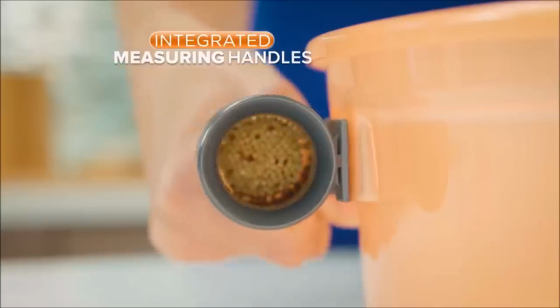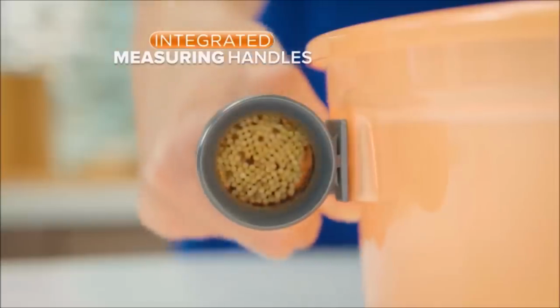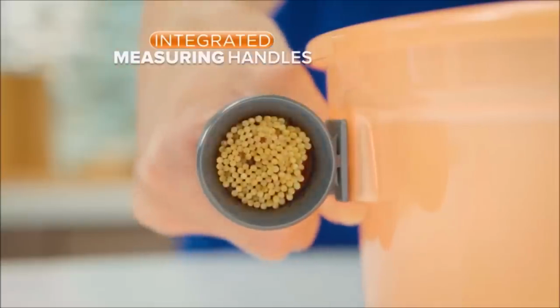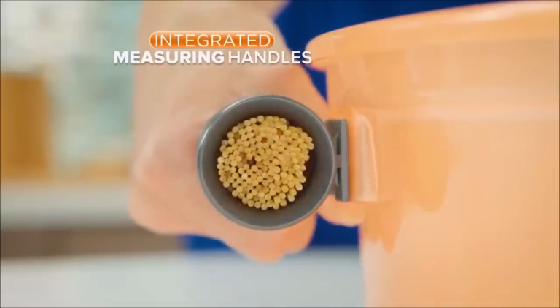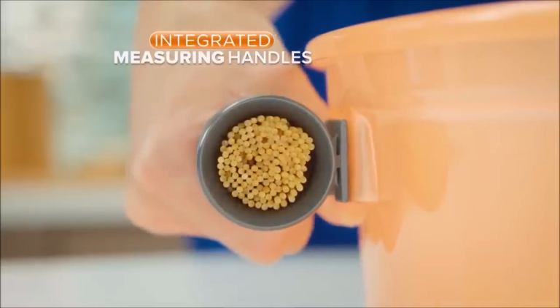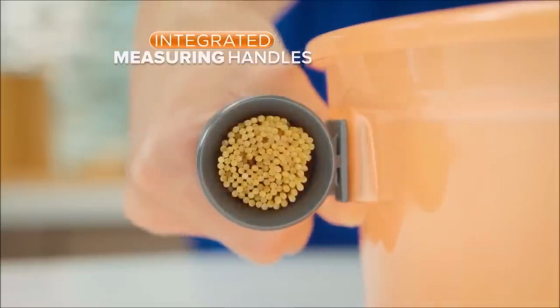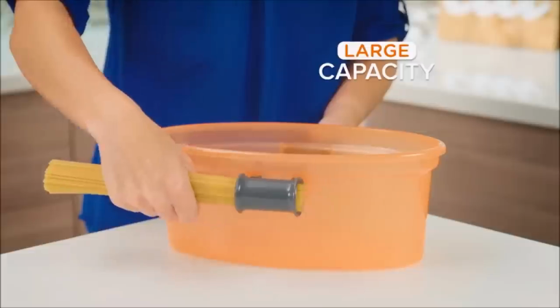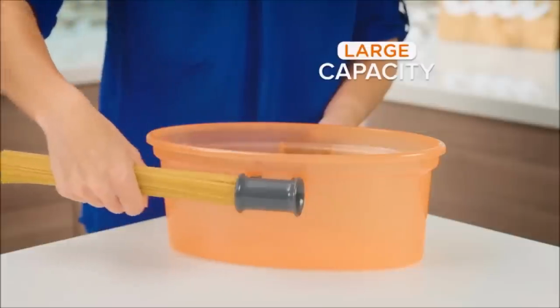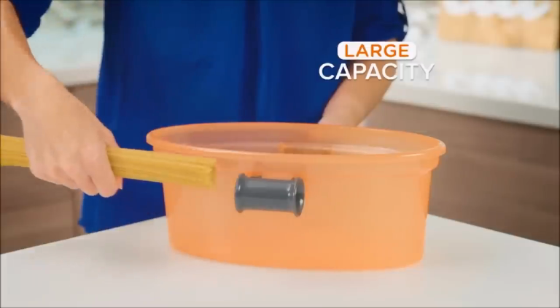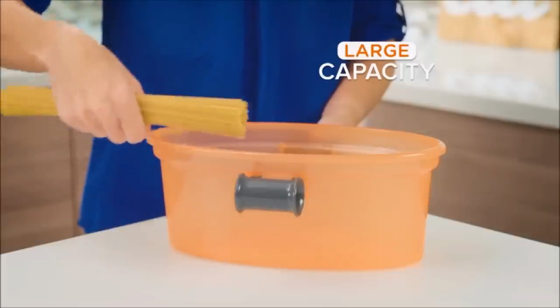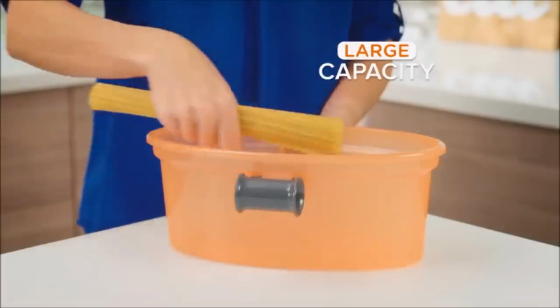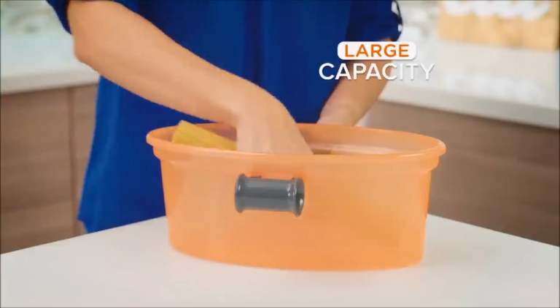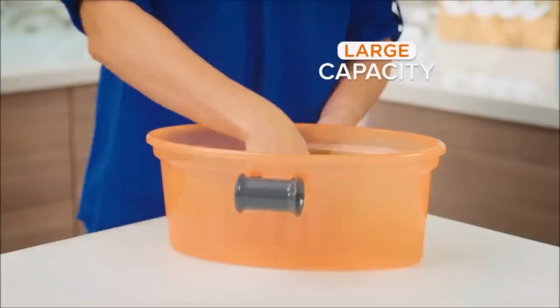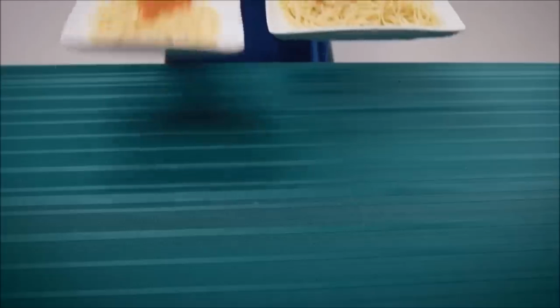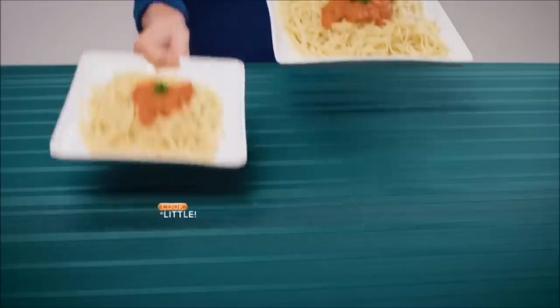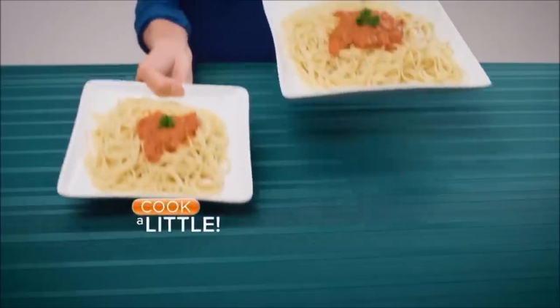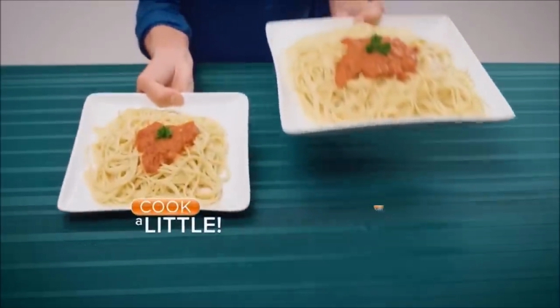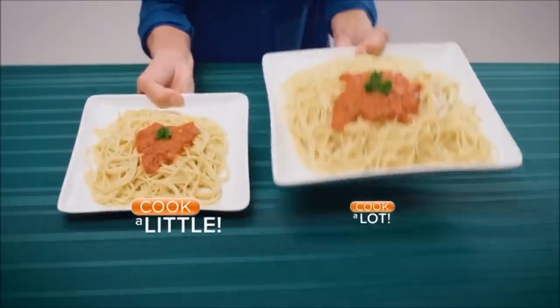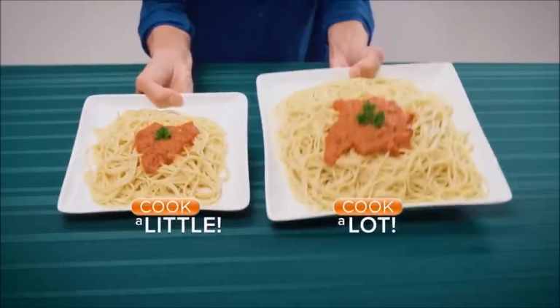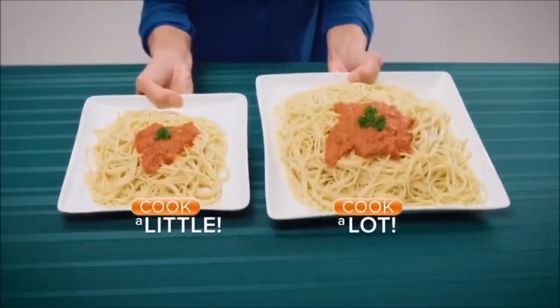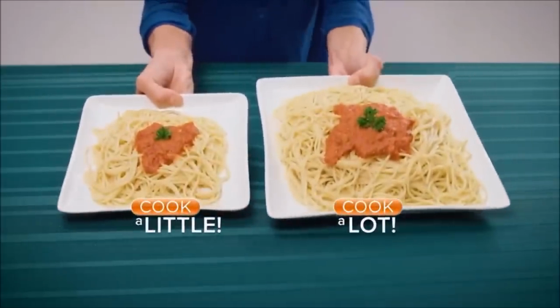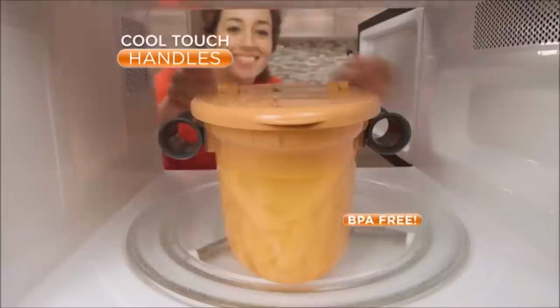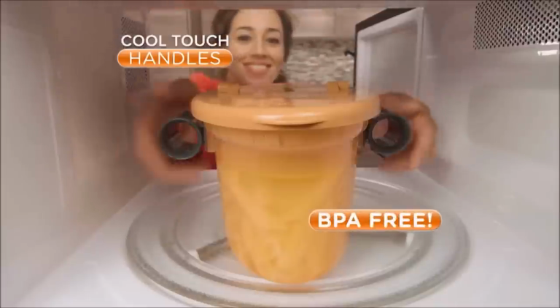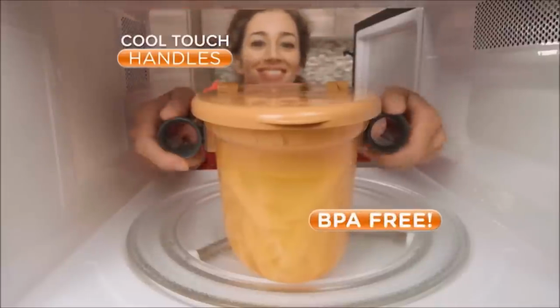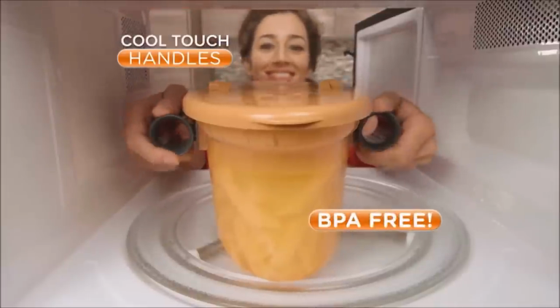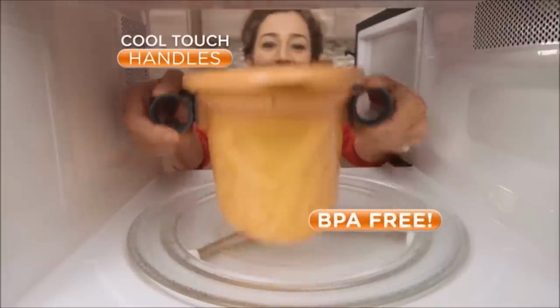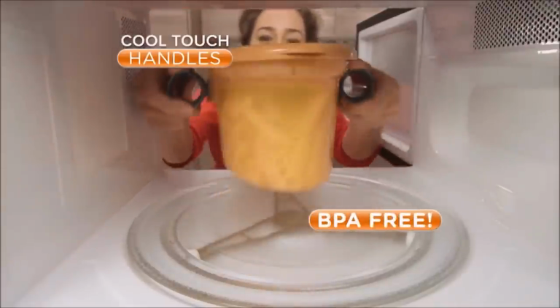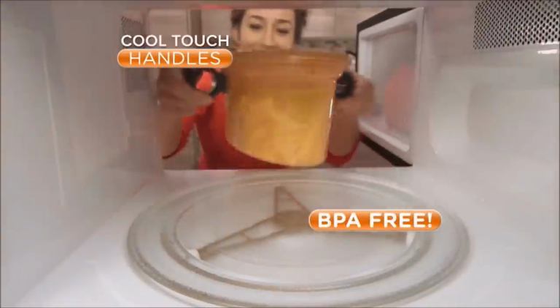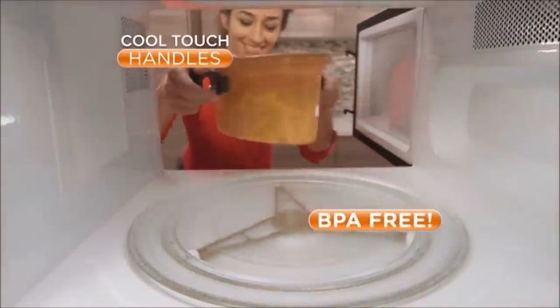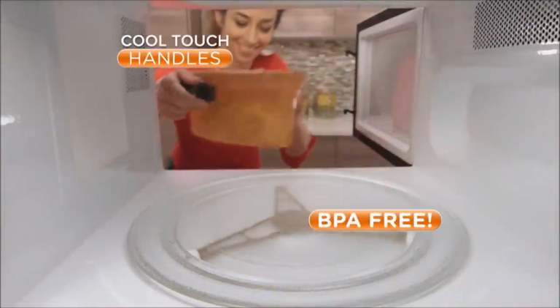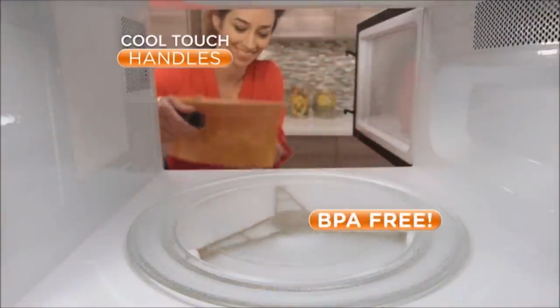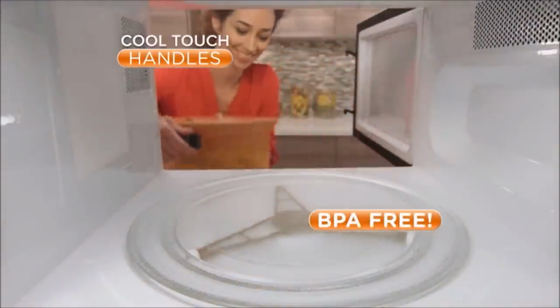With the perfect measuring handles and large-capacity pot, you can cook a little or a lot. It has cool-touch handles and is BPA-free.